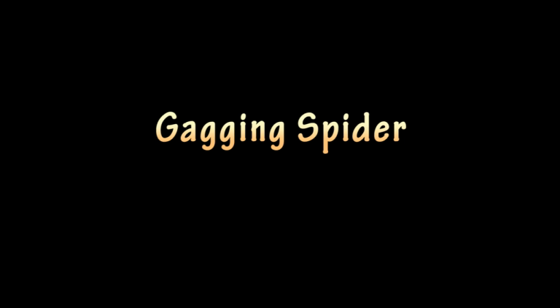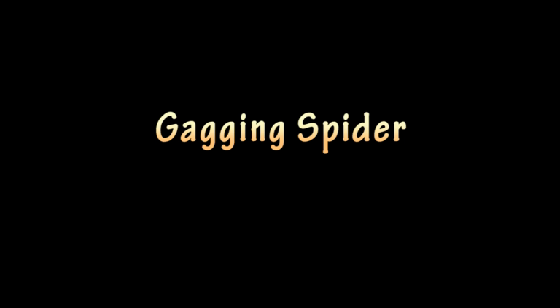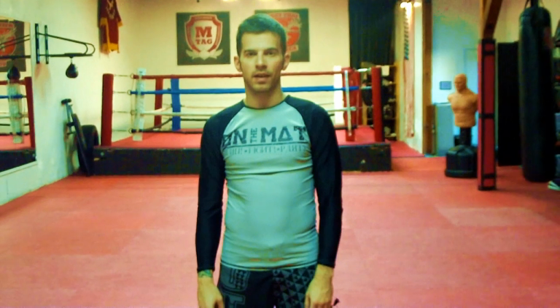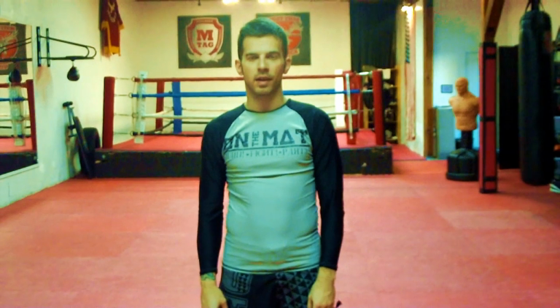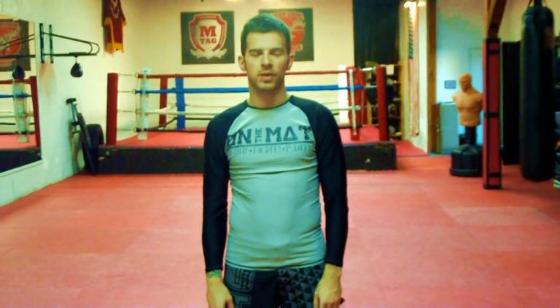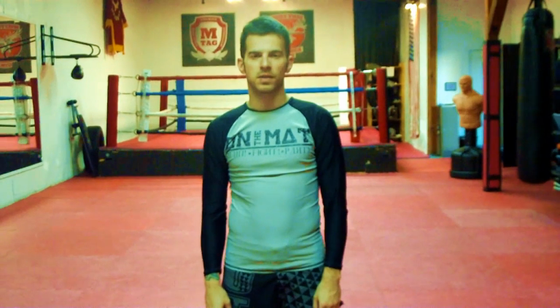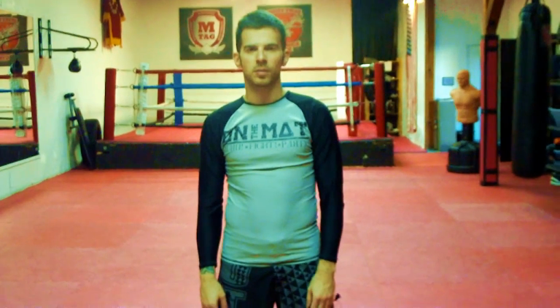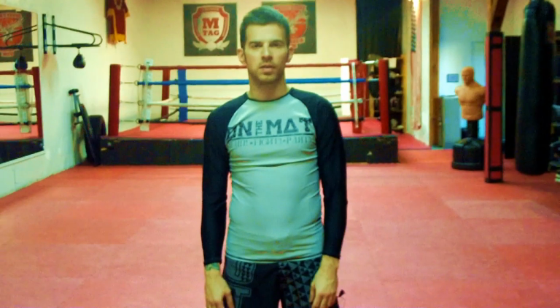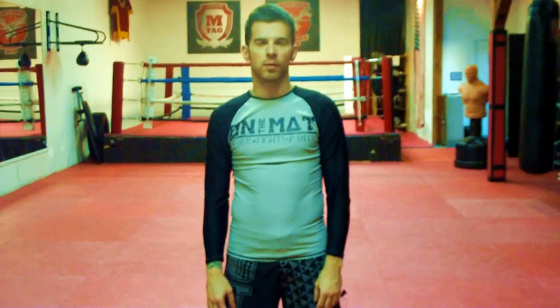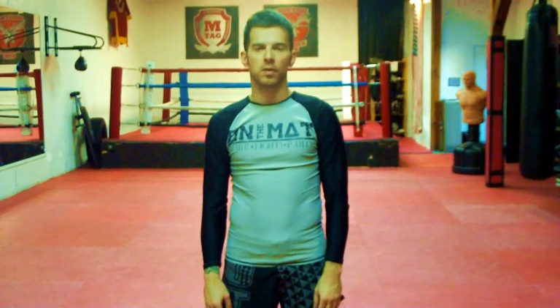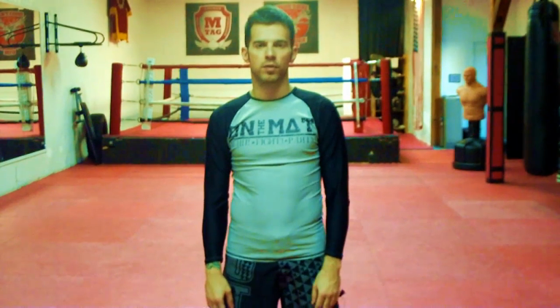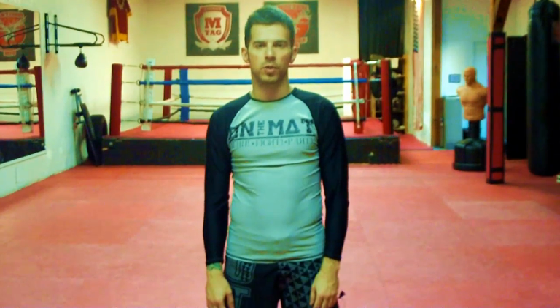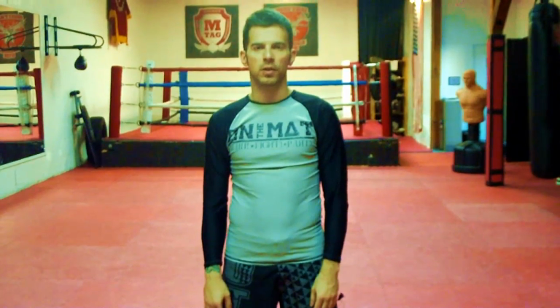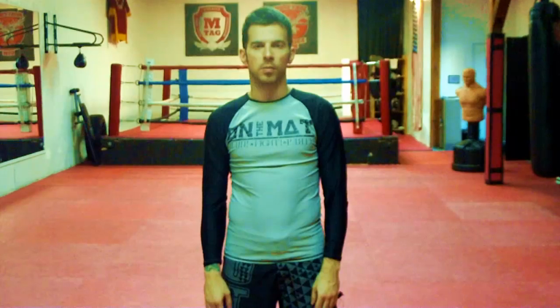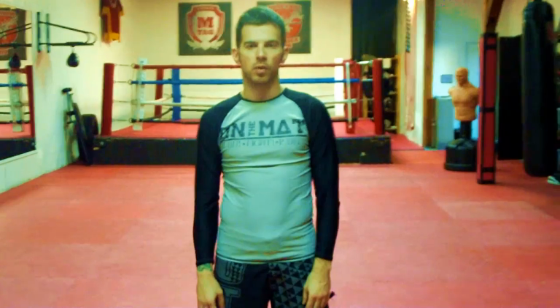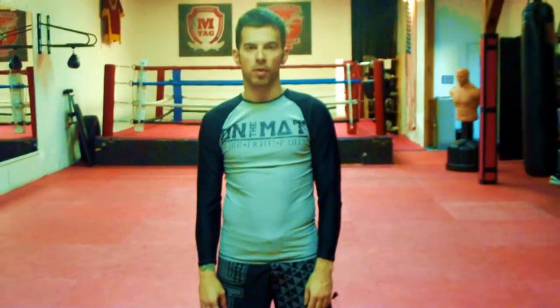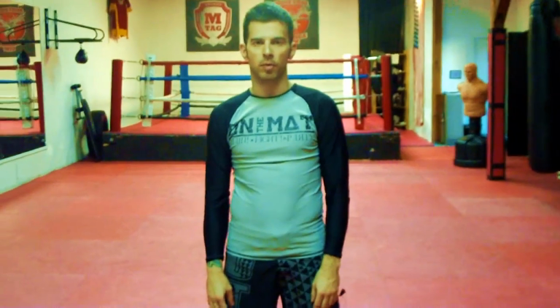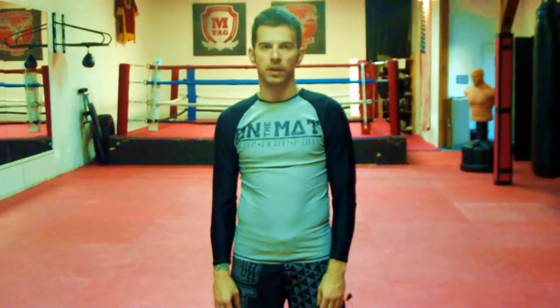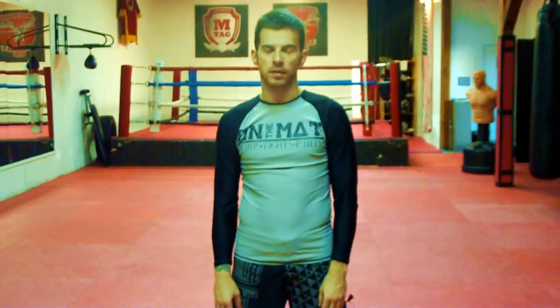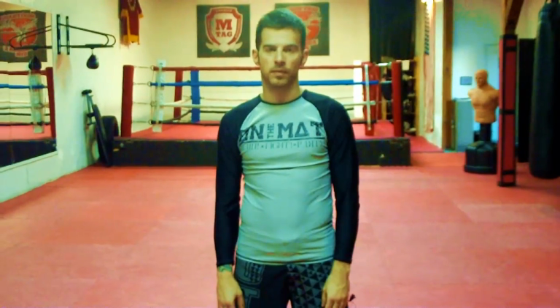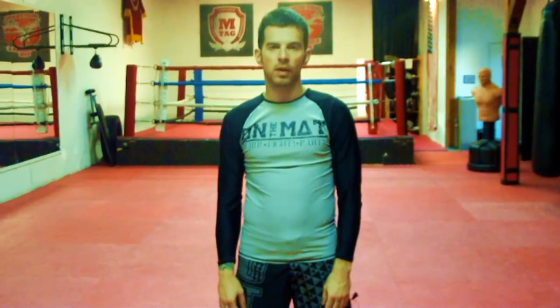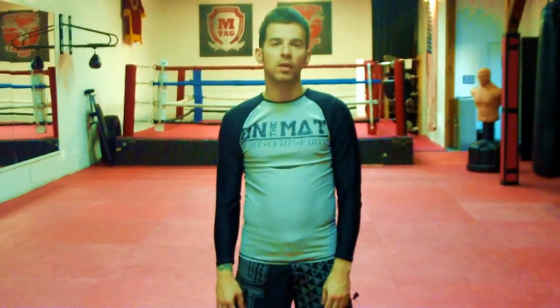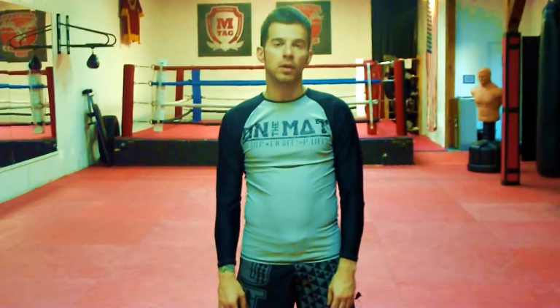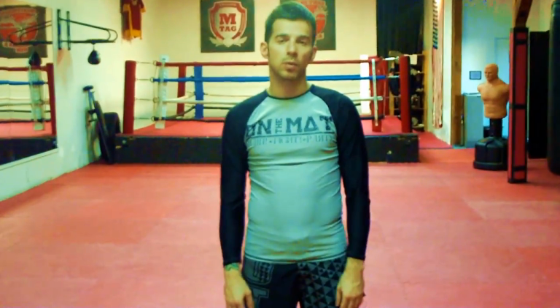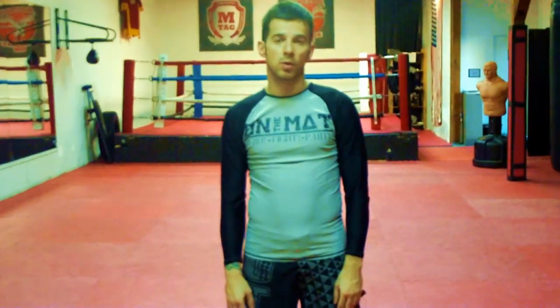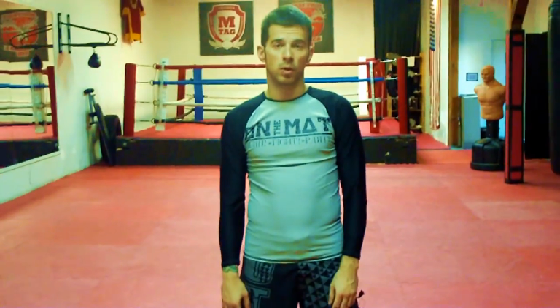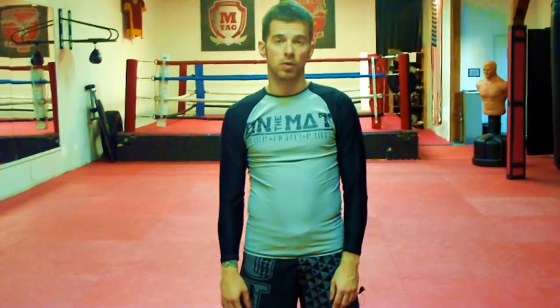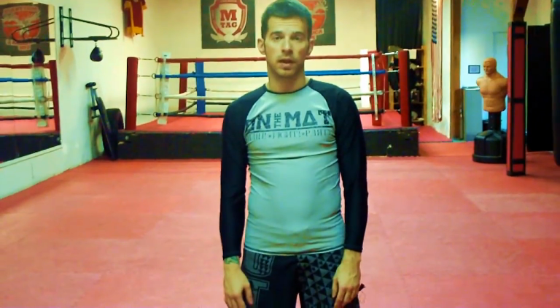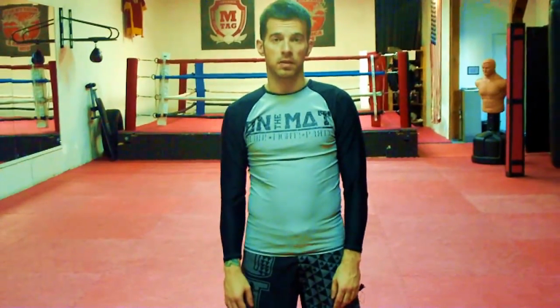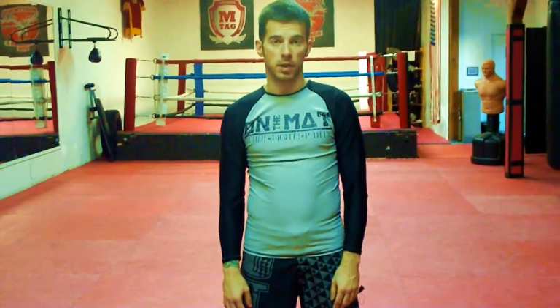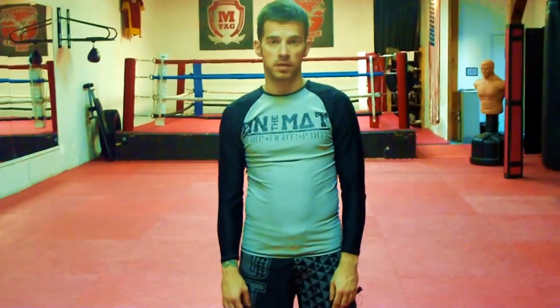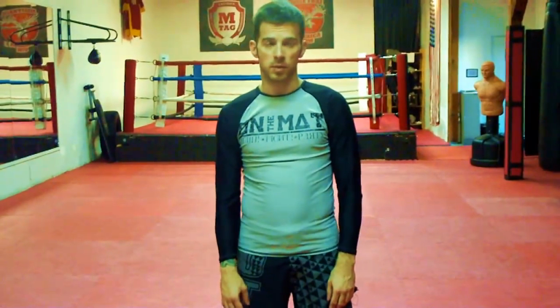Hi, I'm Matthias Sieber, founder of Sportschule Hamburg, with a grappling tip. Today we're going to work on the Gaggen spider solution.